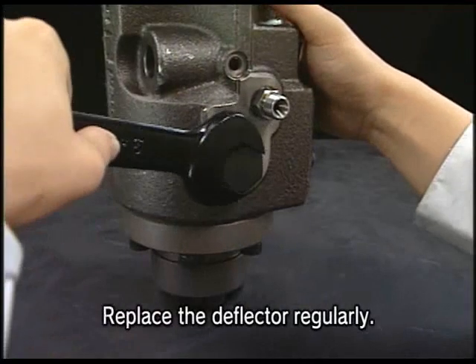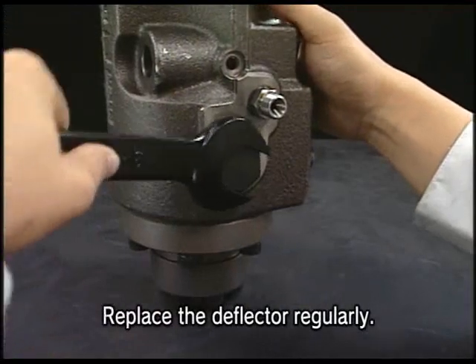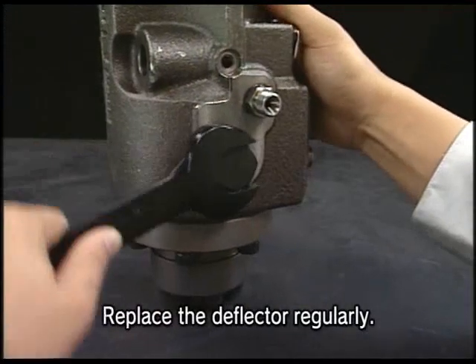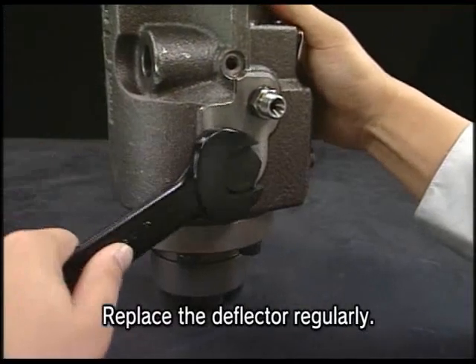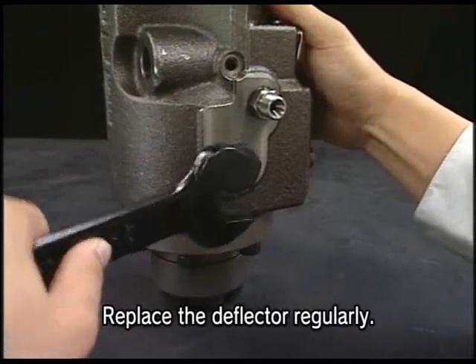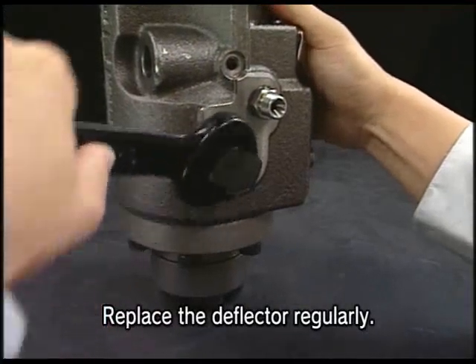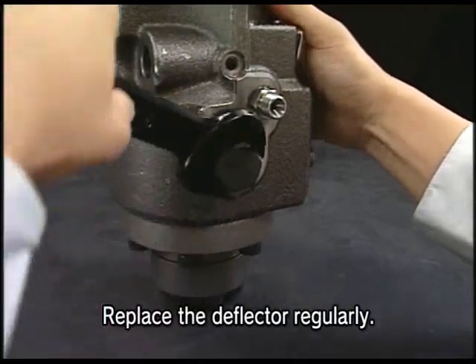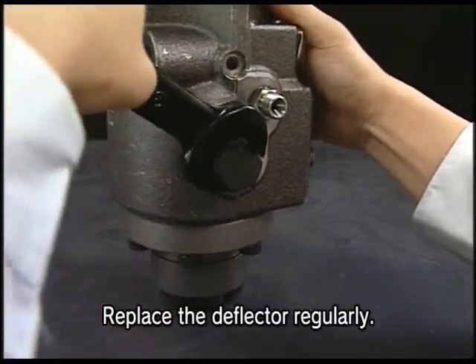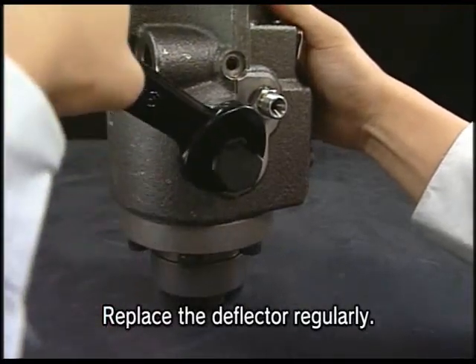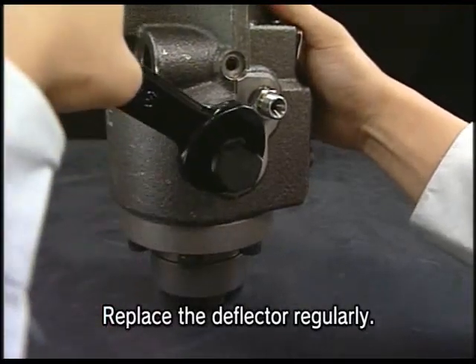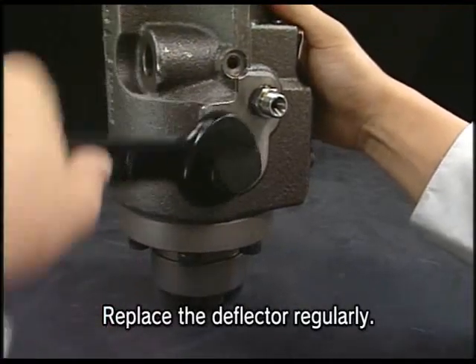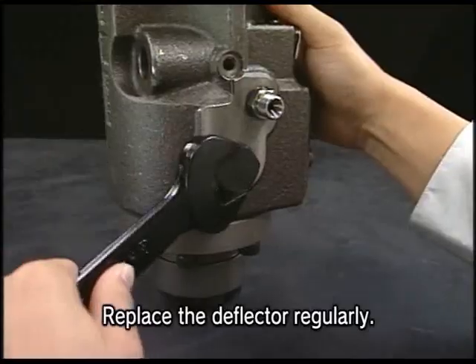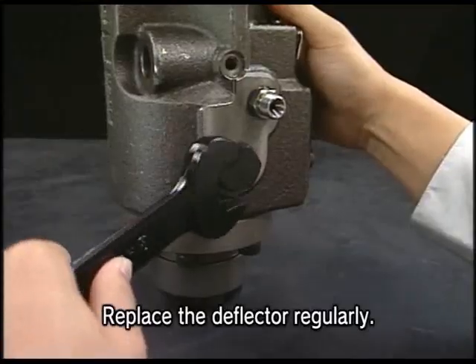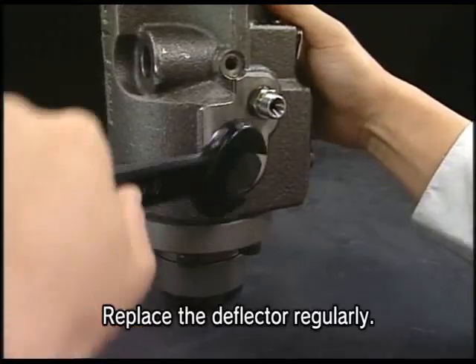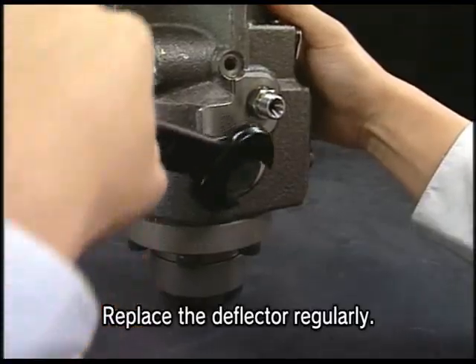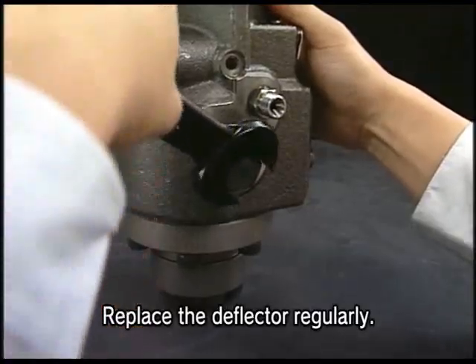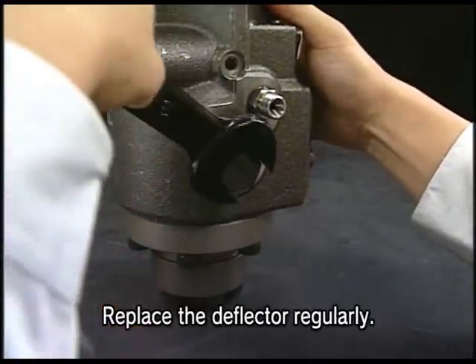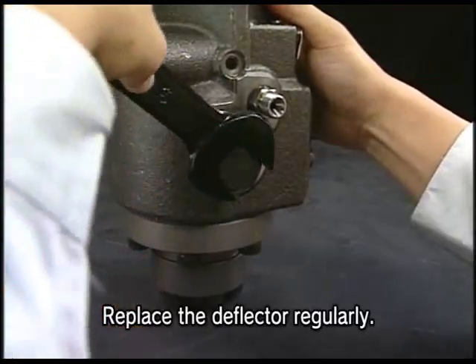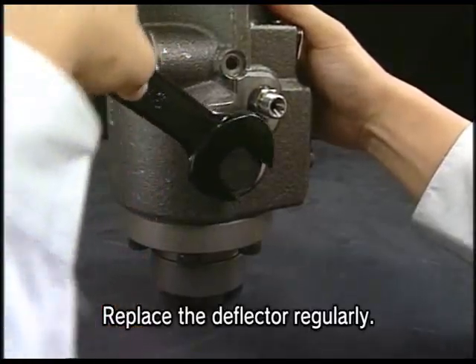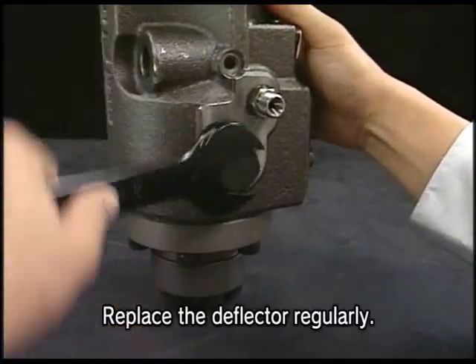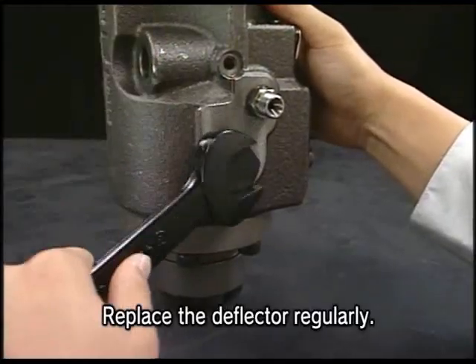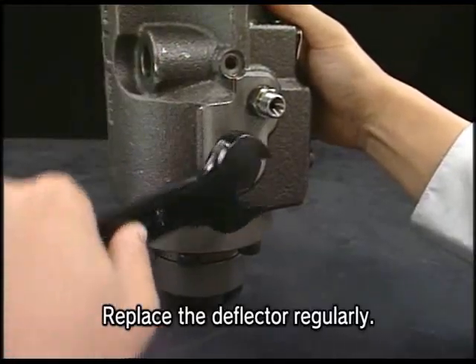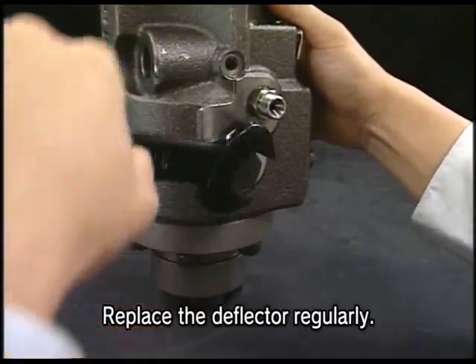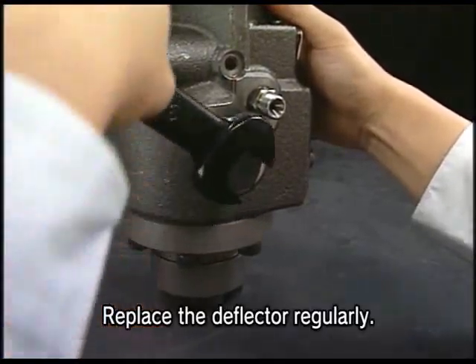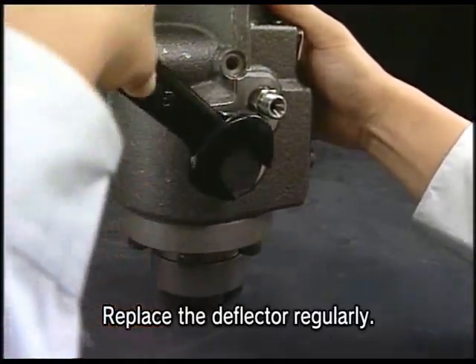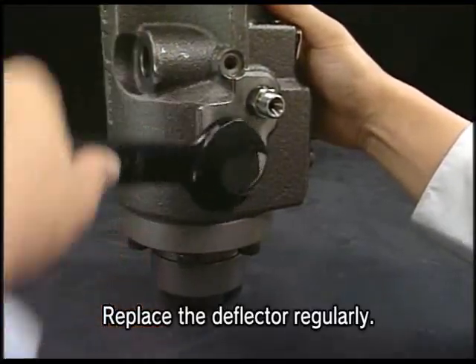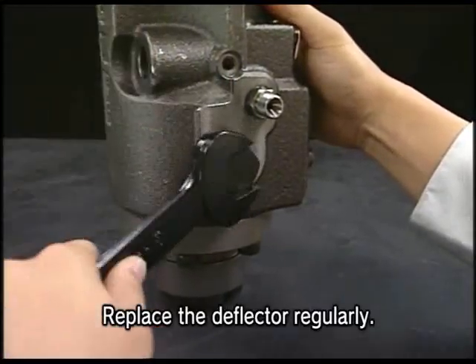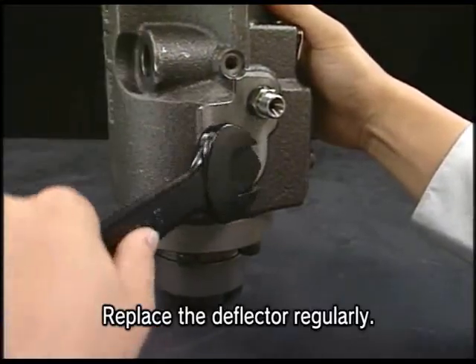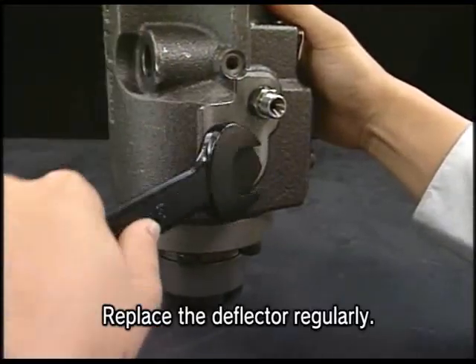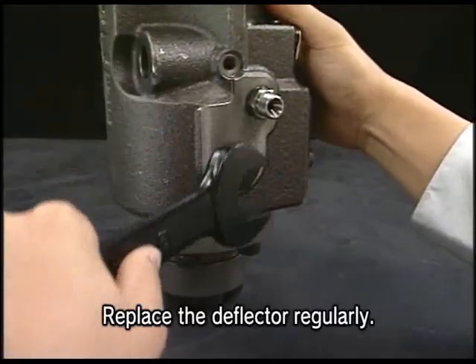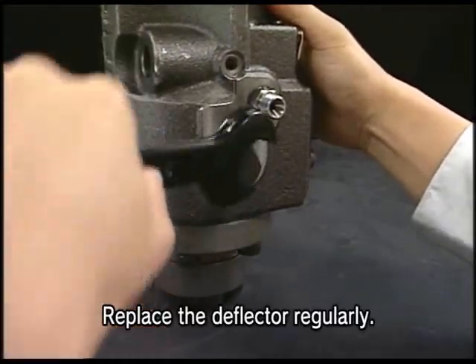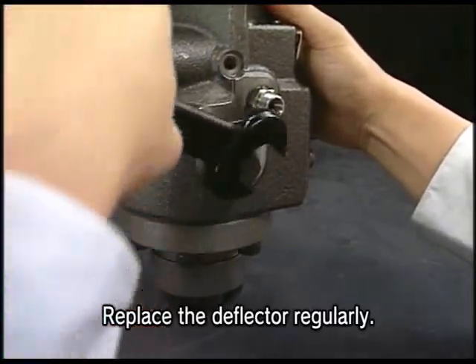Remove the deflector which is set to the center of fuel injection pump. There are two deflectors.